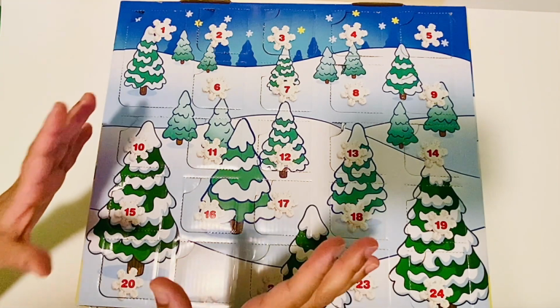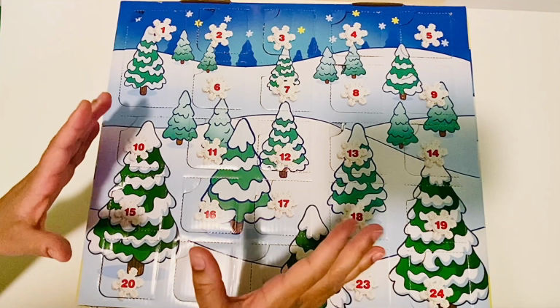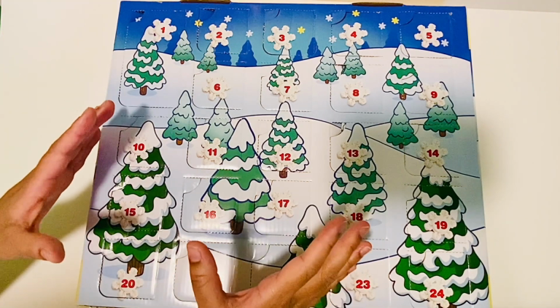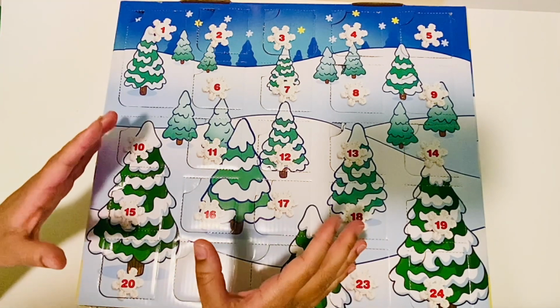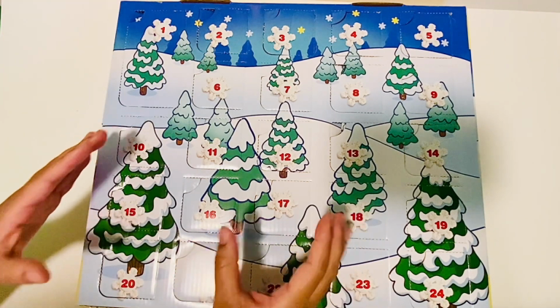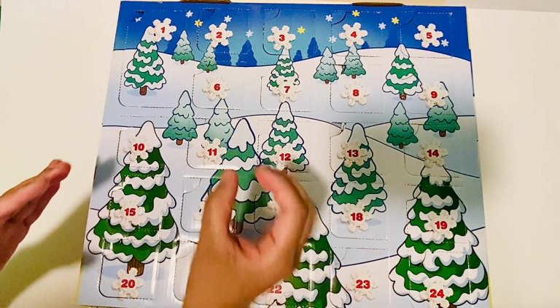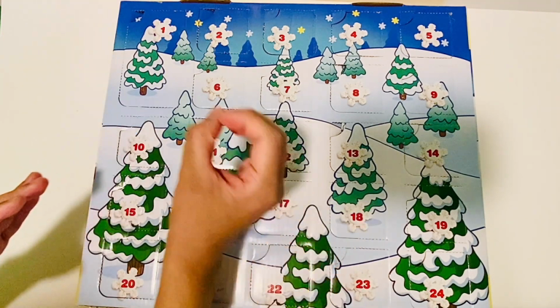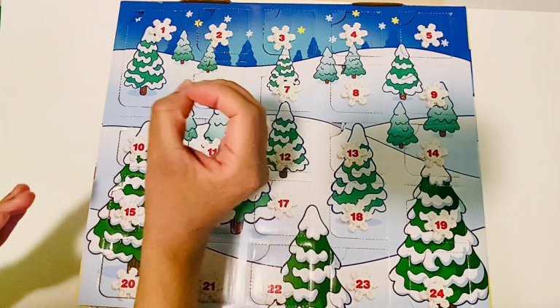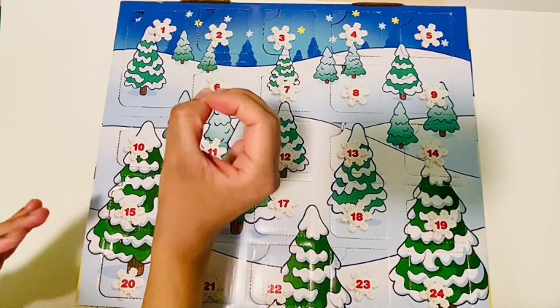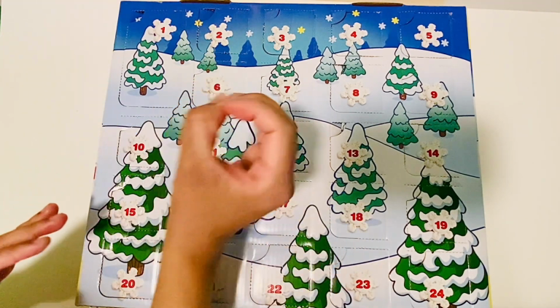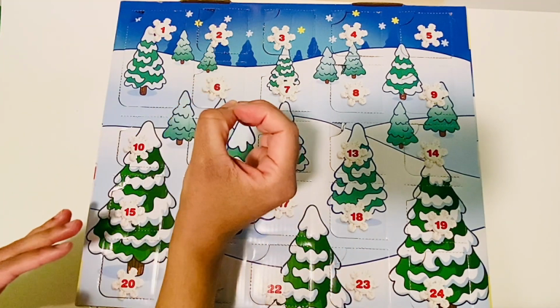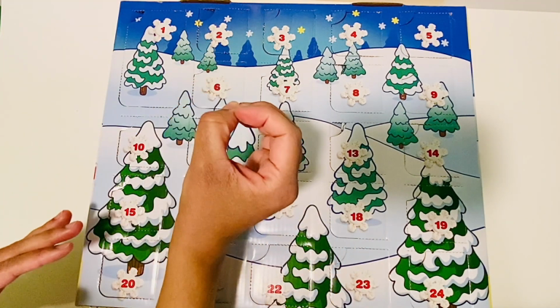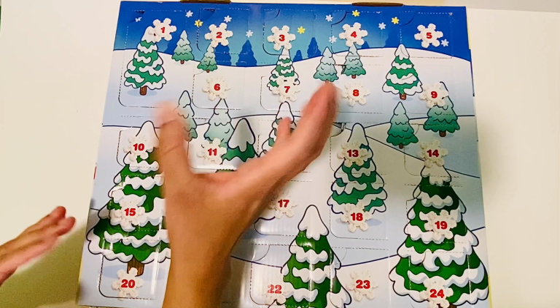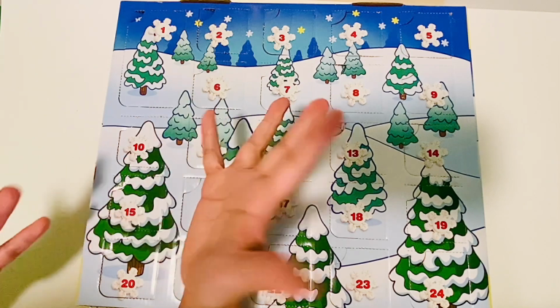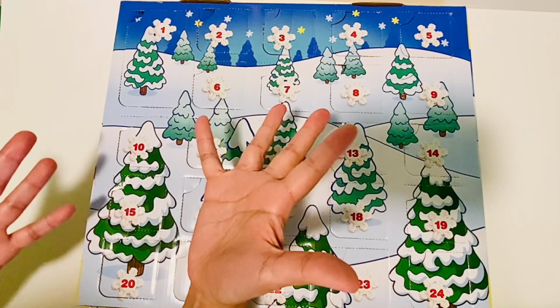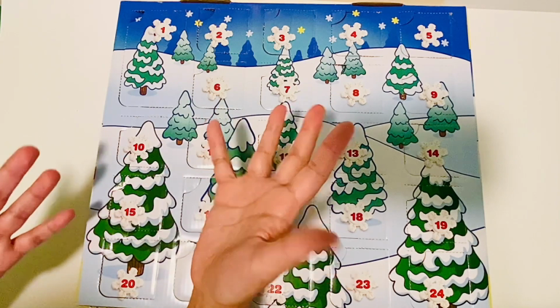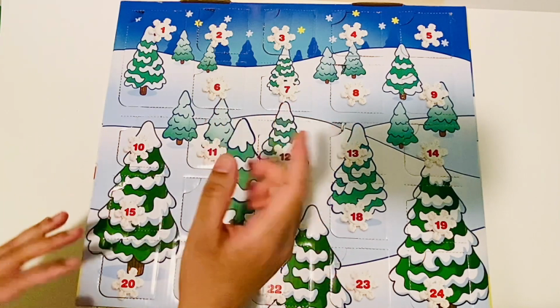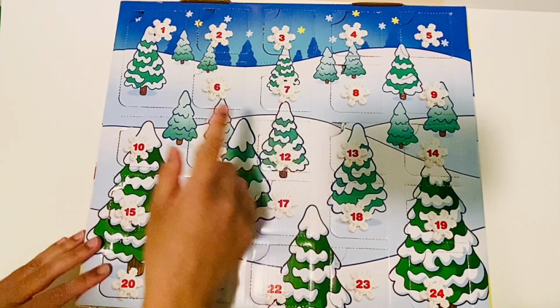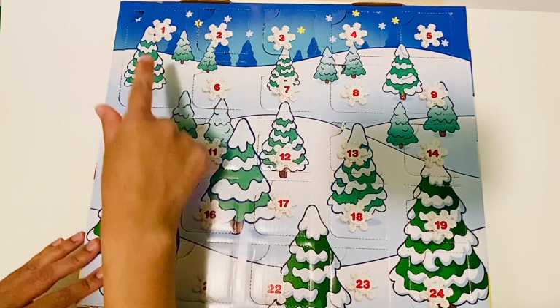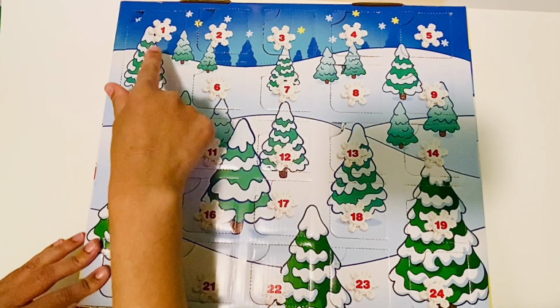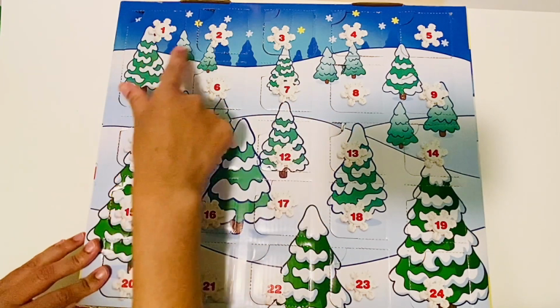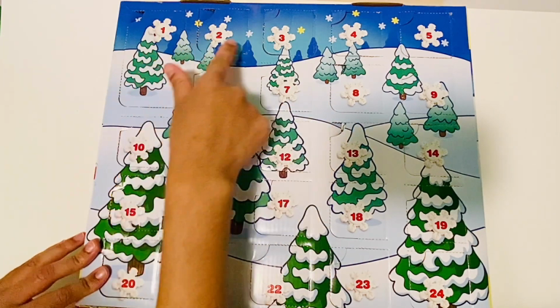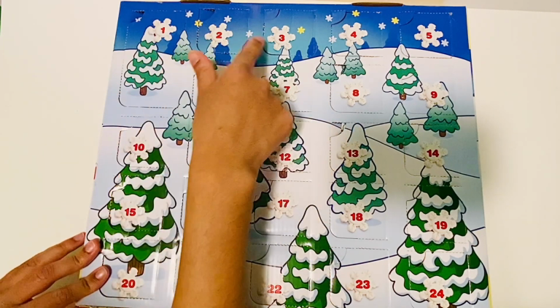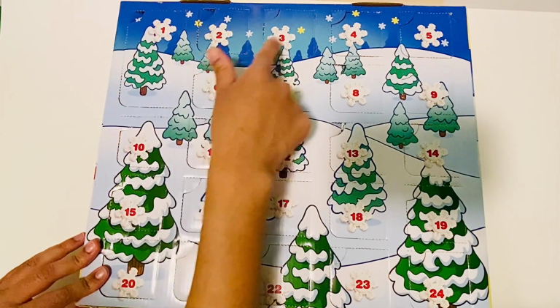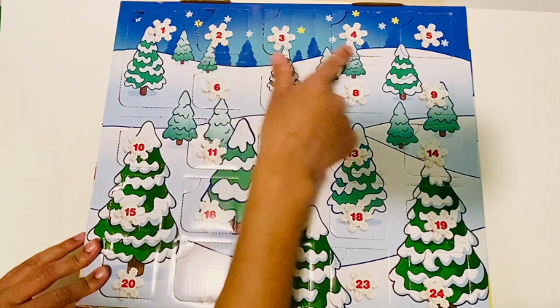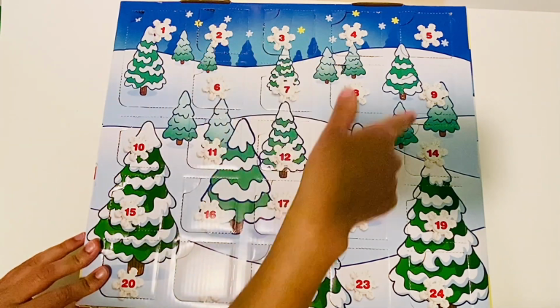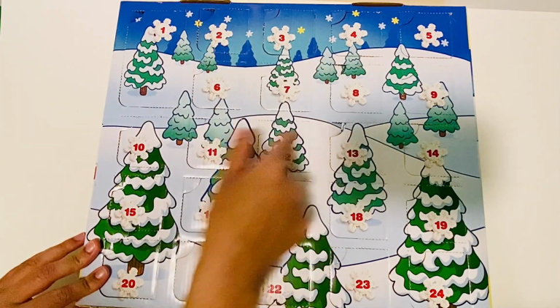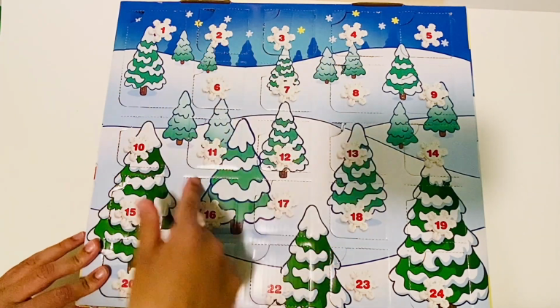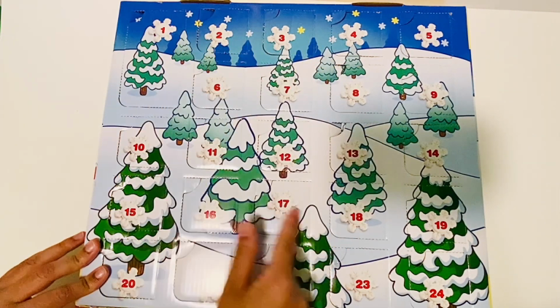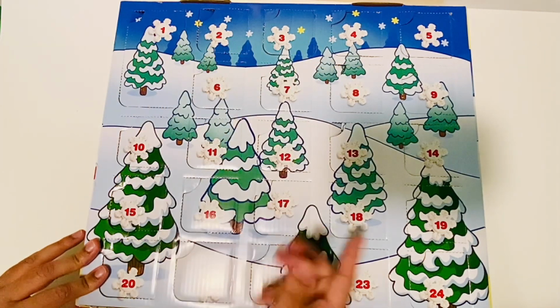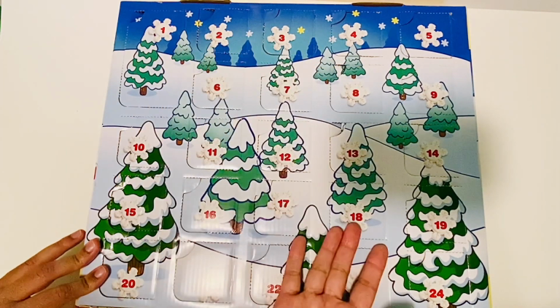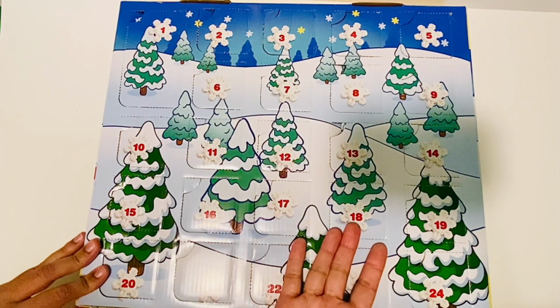Our first number is the number 0. Why? Because there are 0 doors that are open.